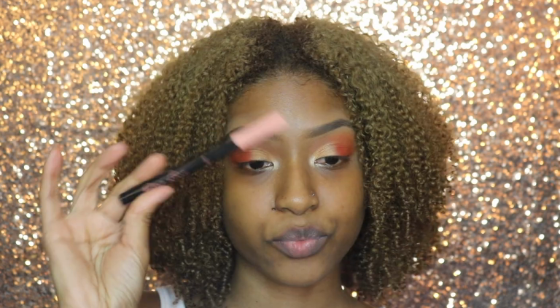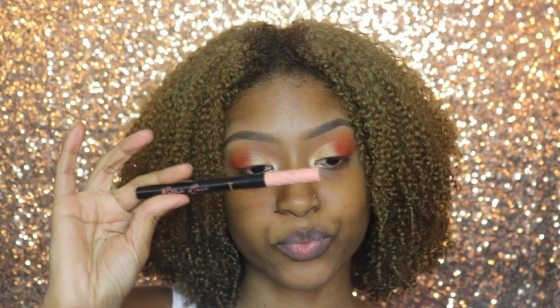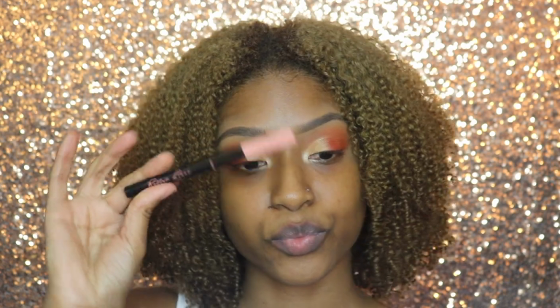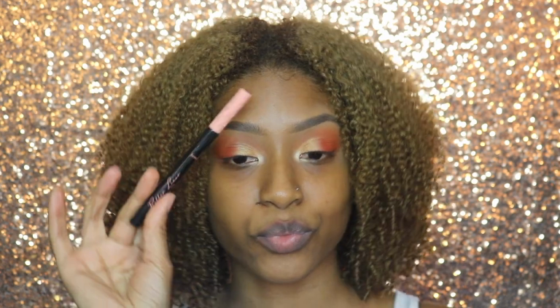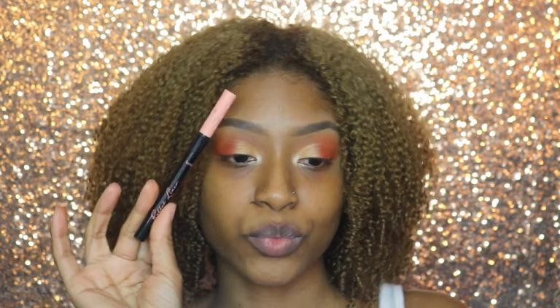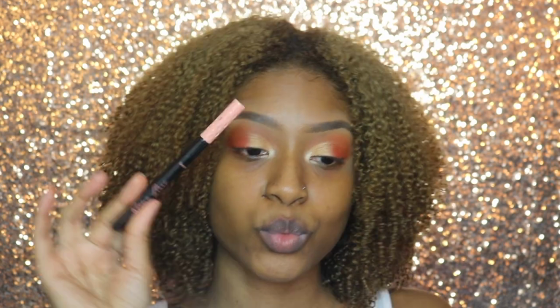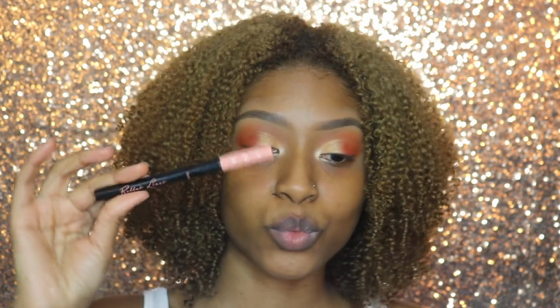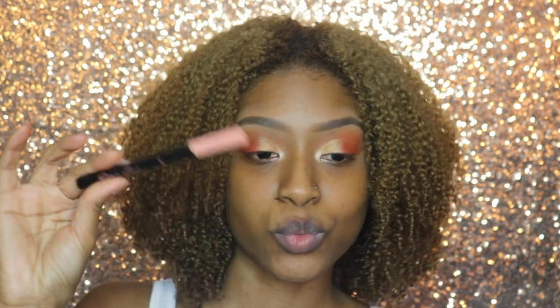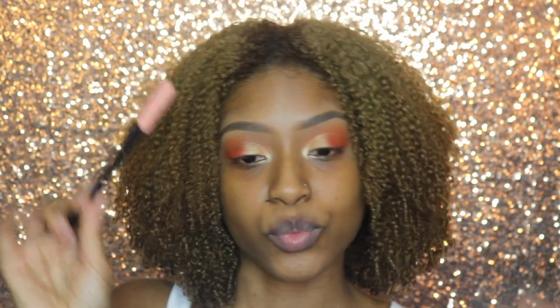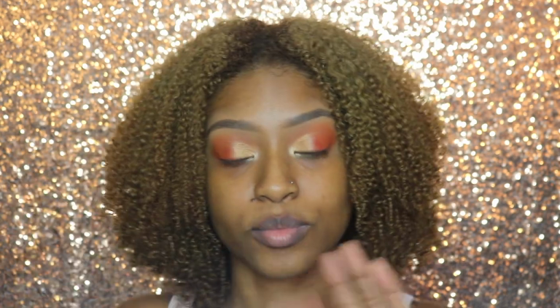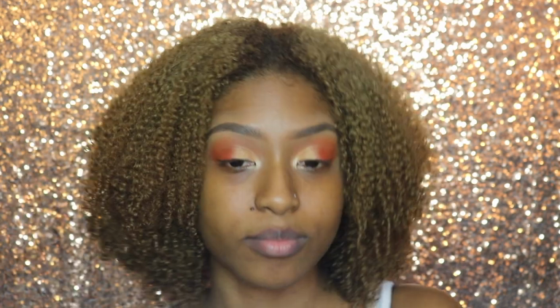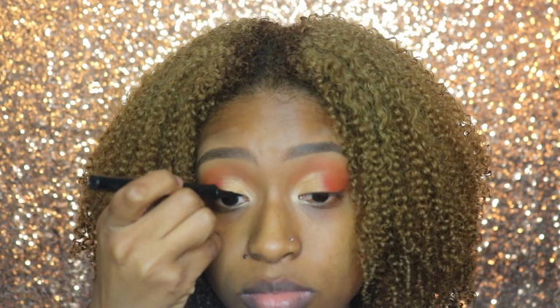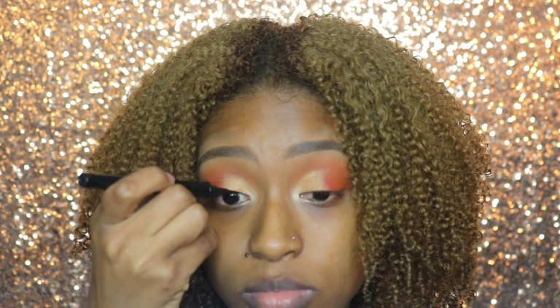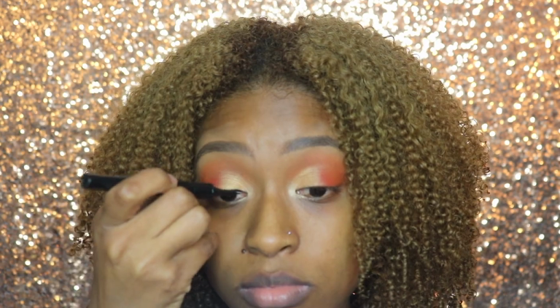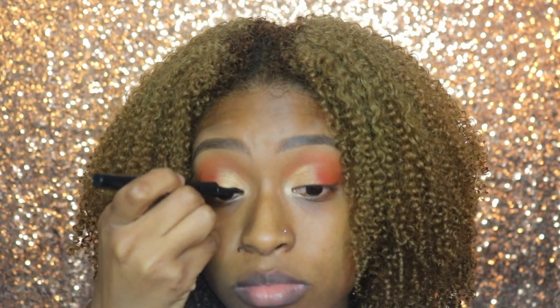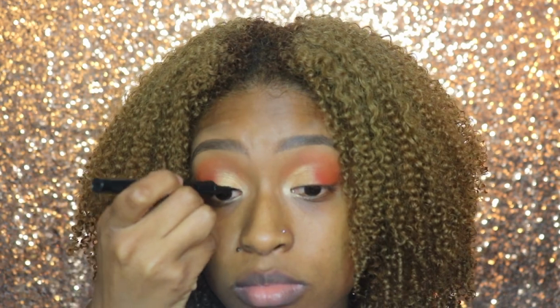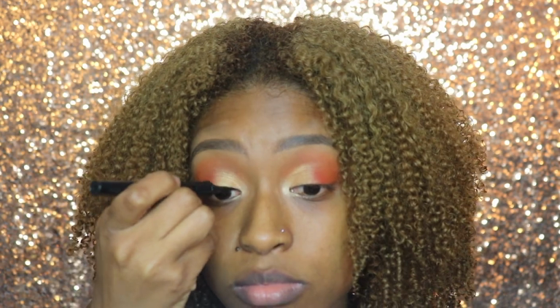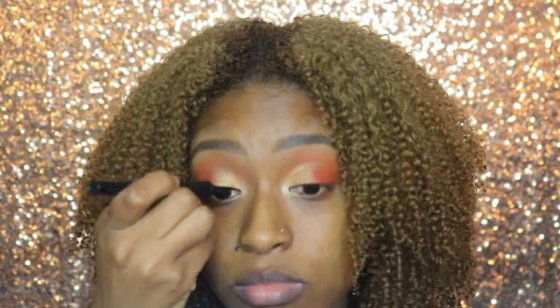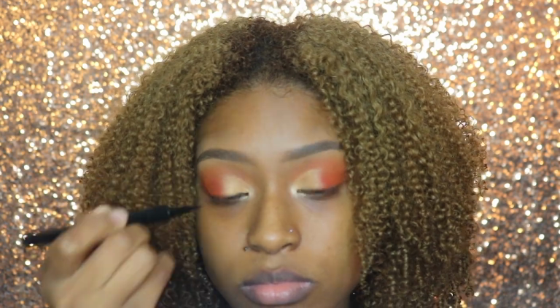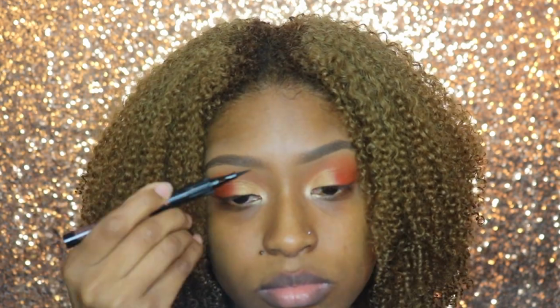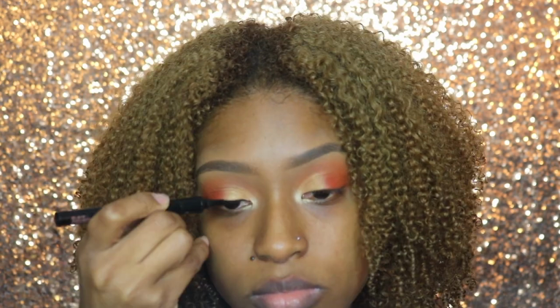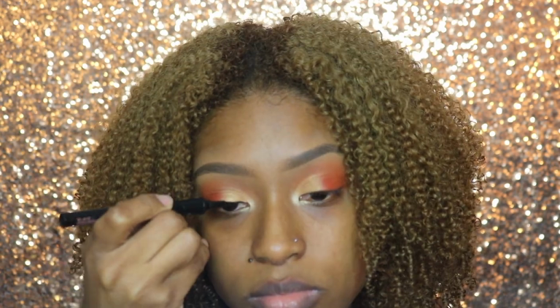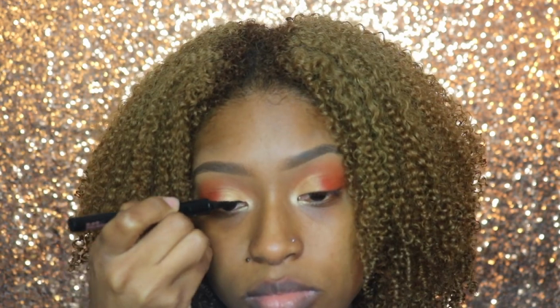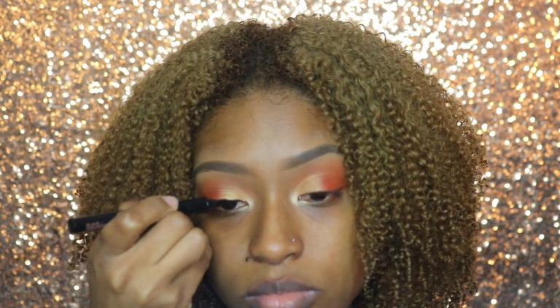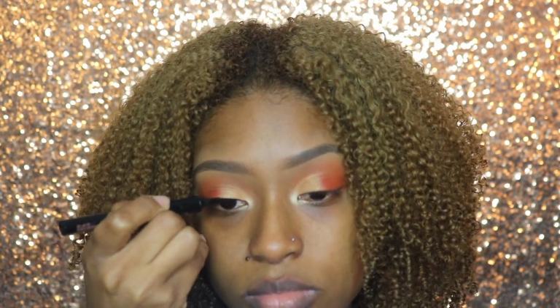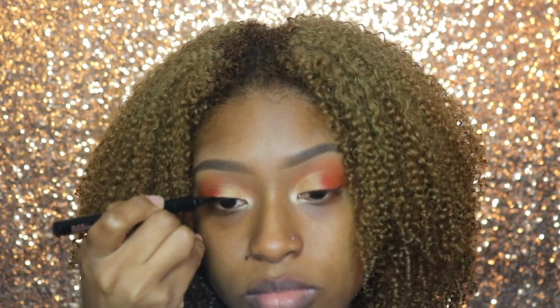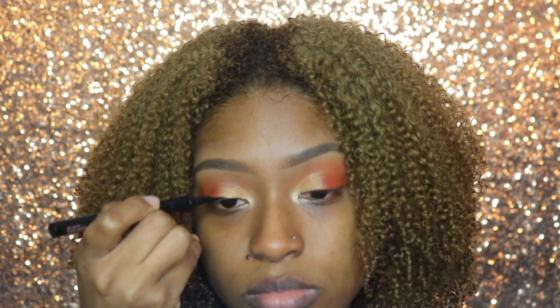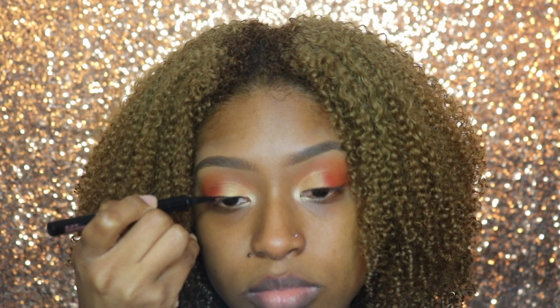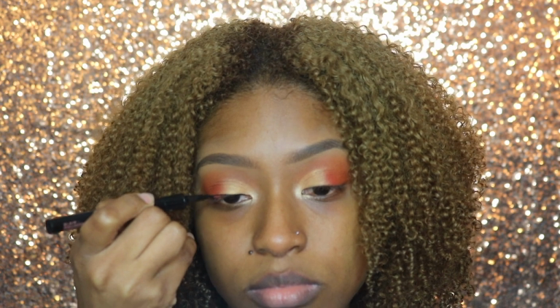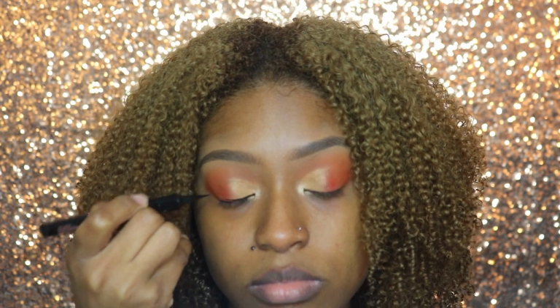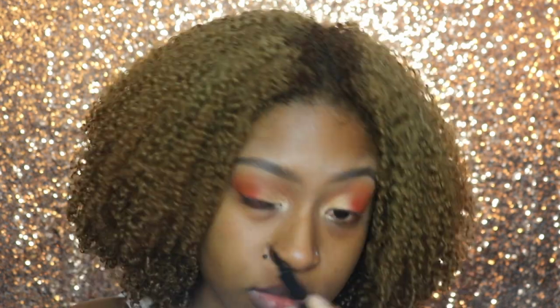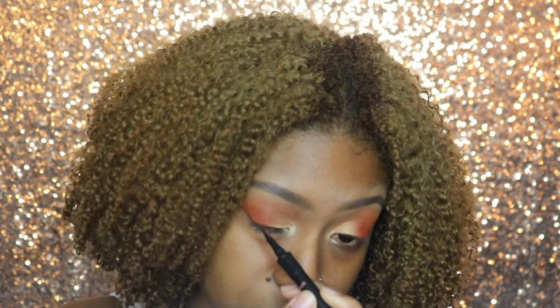Next I'm going to use my Benefit Roller Liner, and that's what I'm going to be using to do my eyeliner.